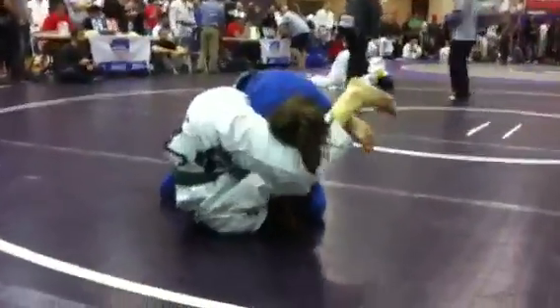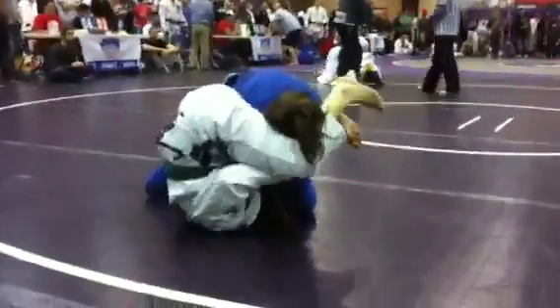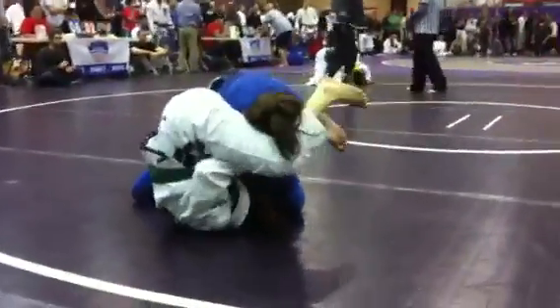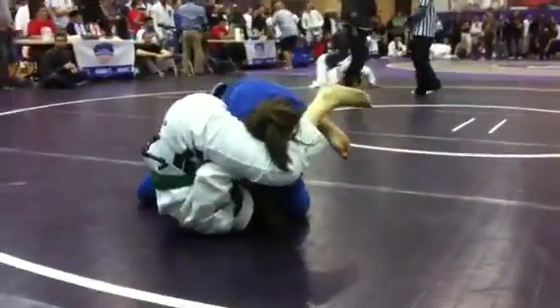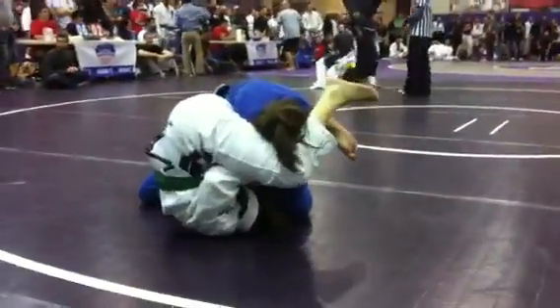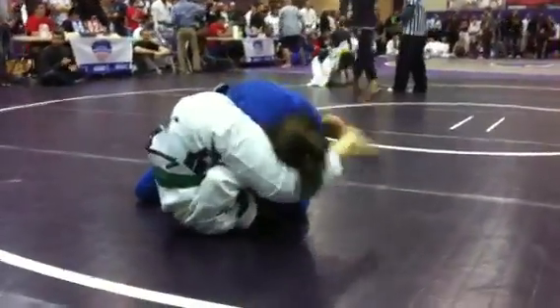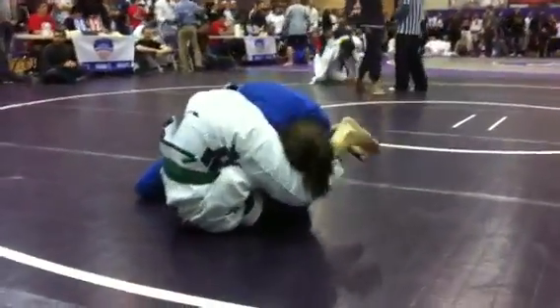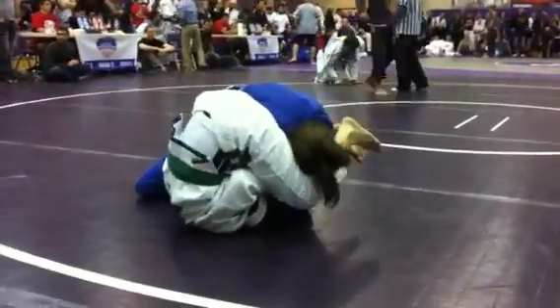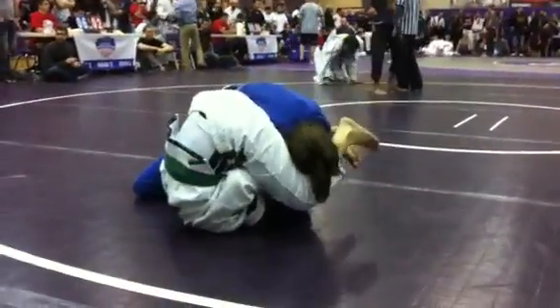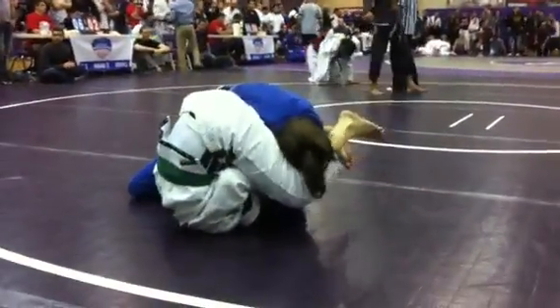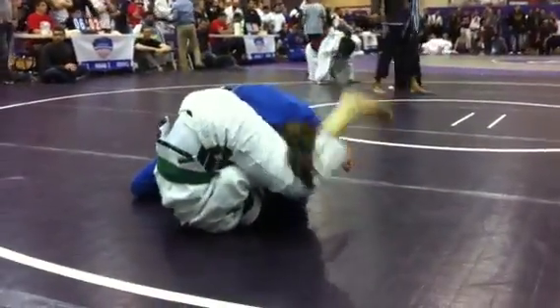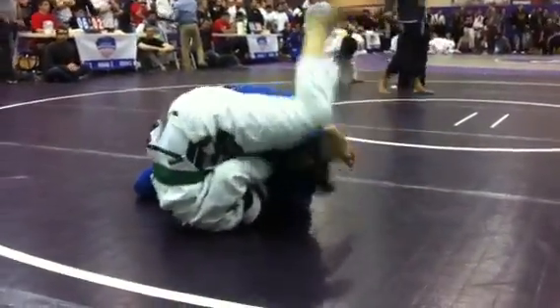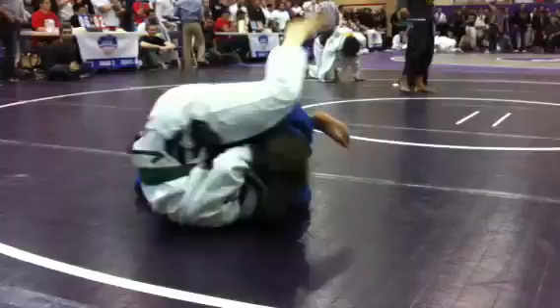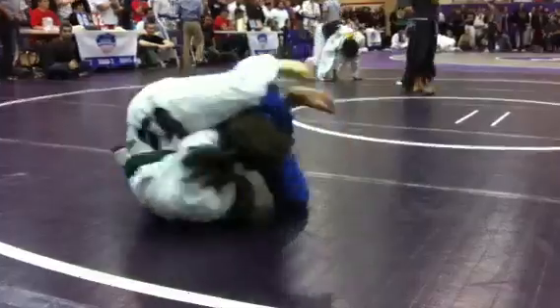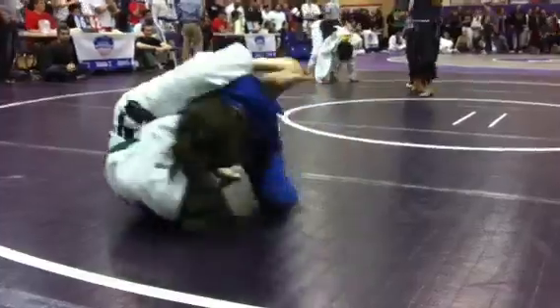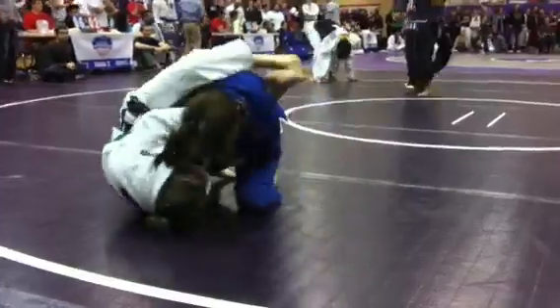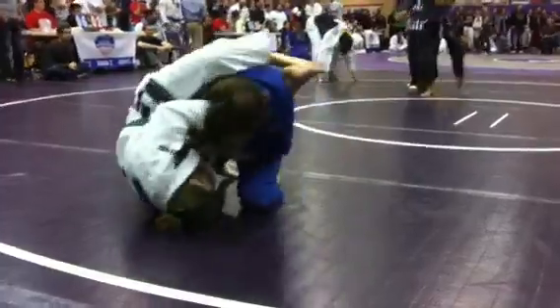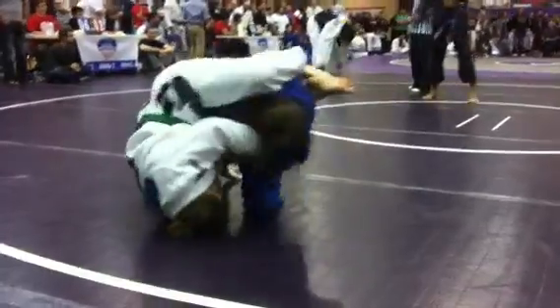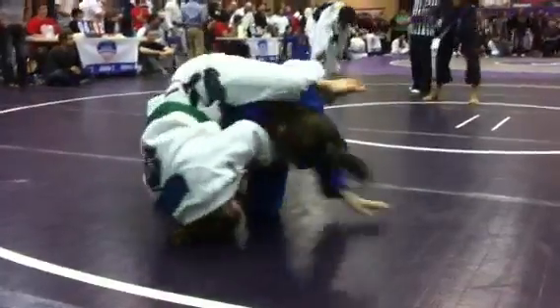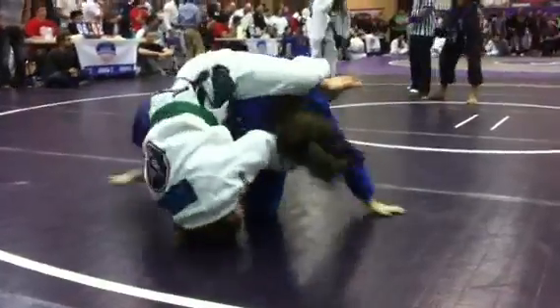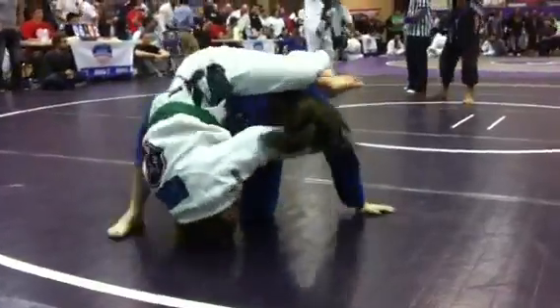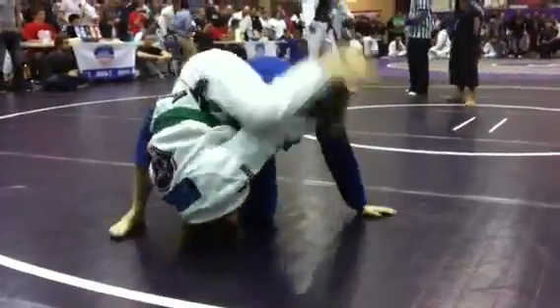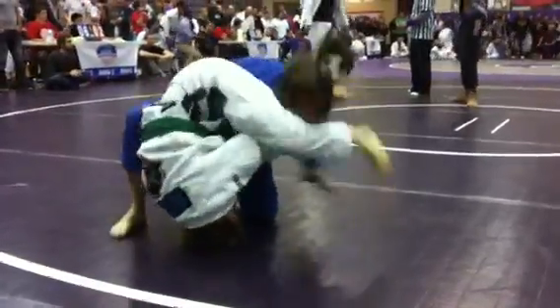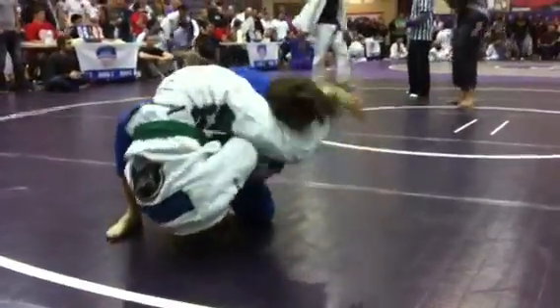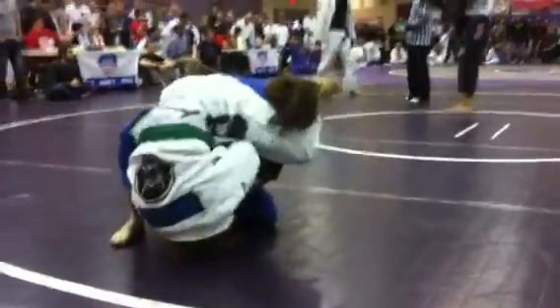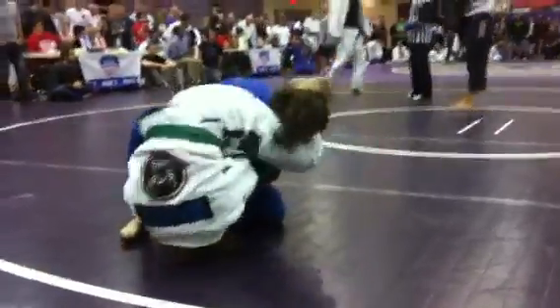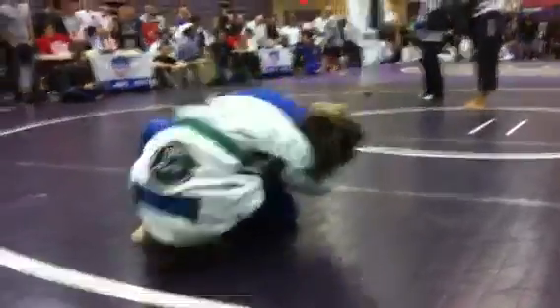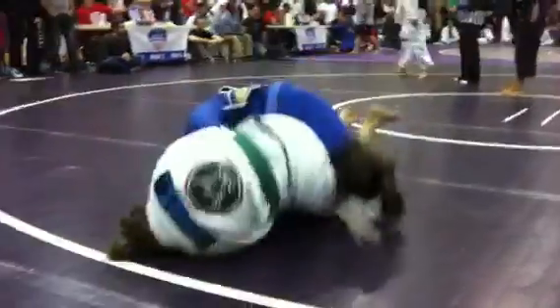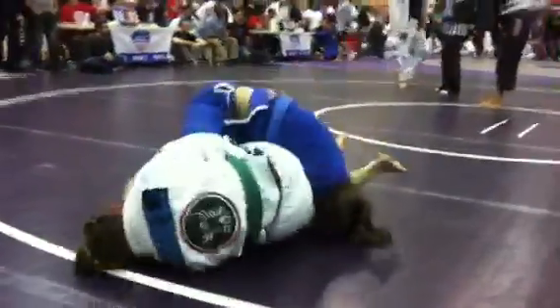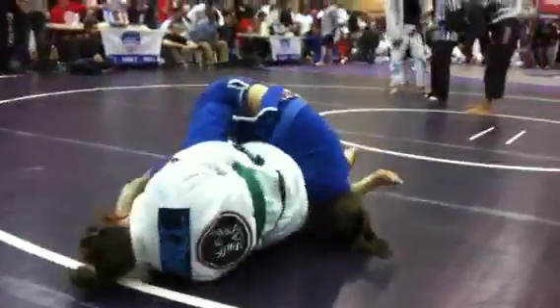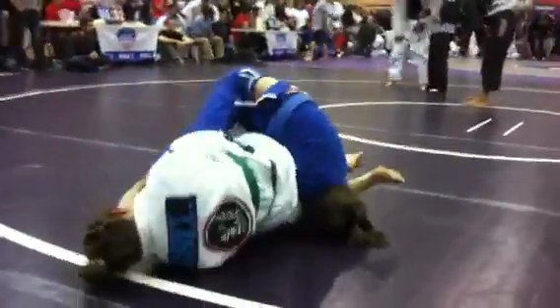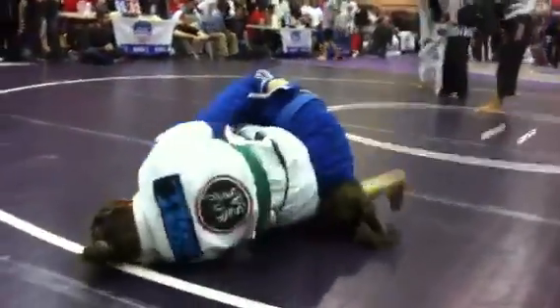There you go. Now get that wrist. Corkscrew underneath. Underneath.